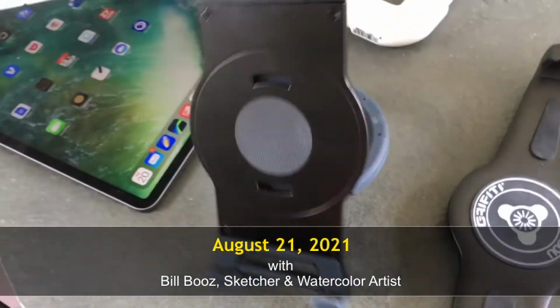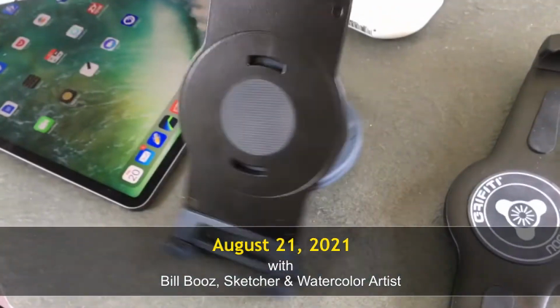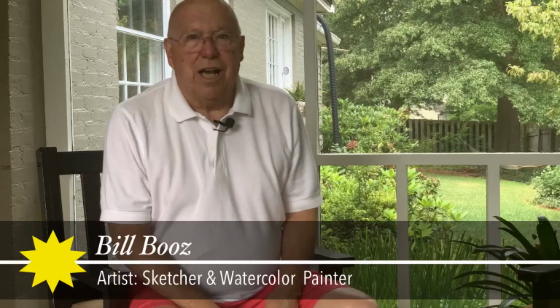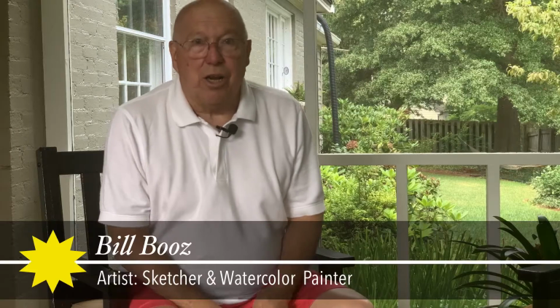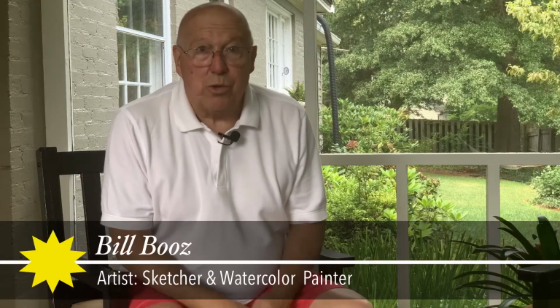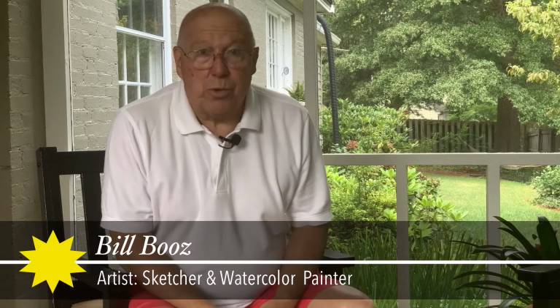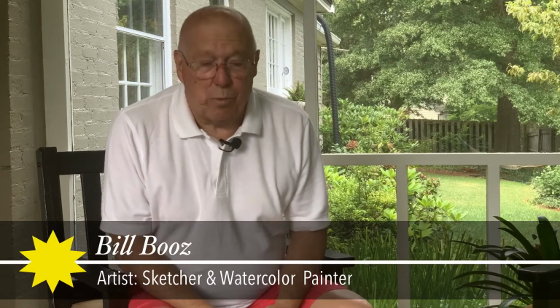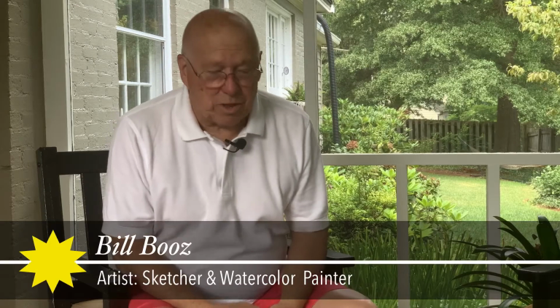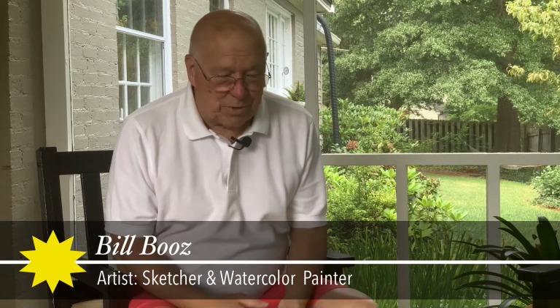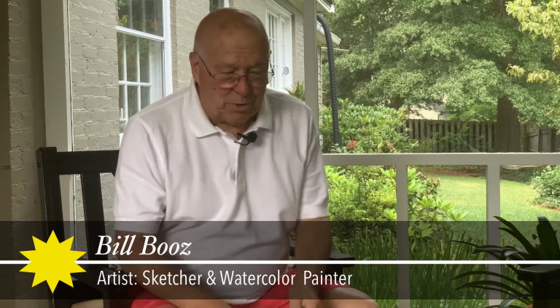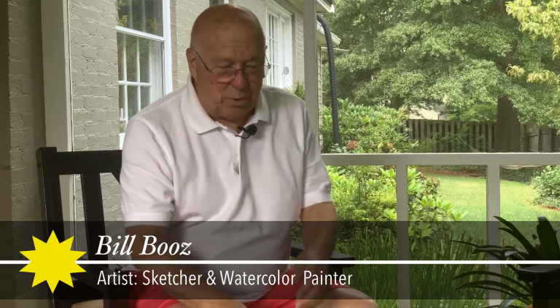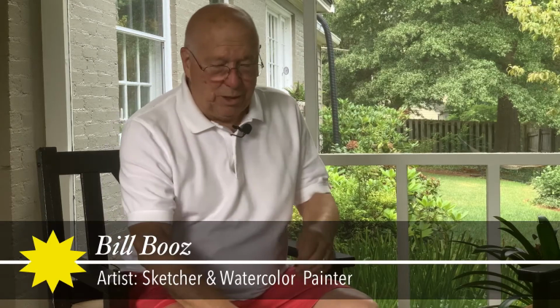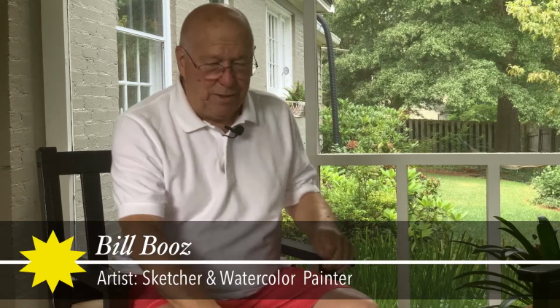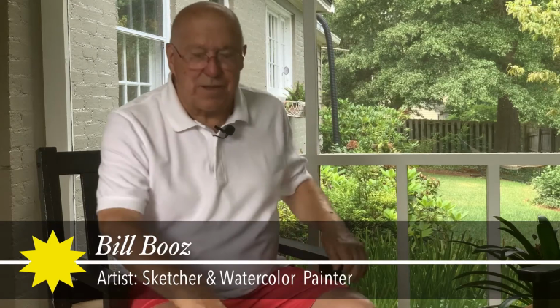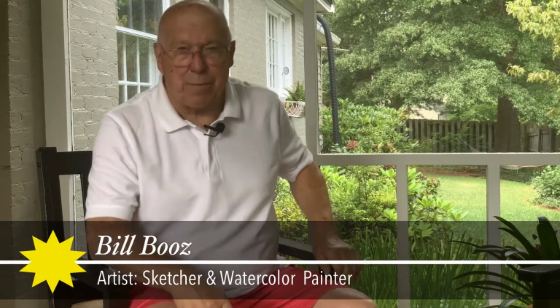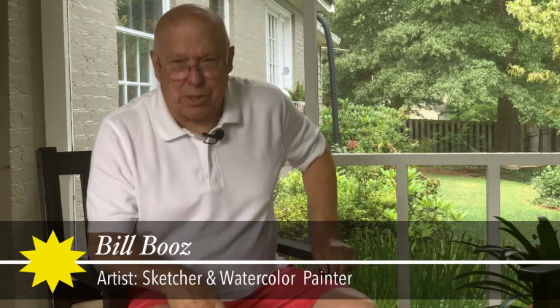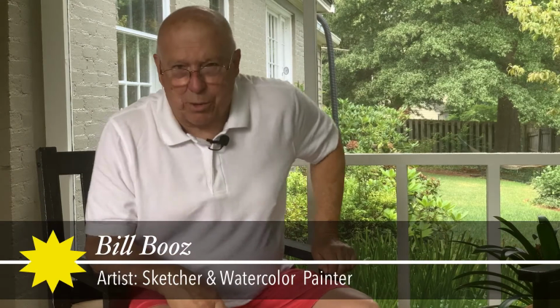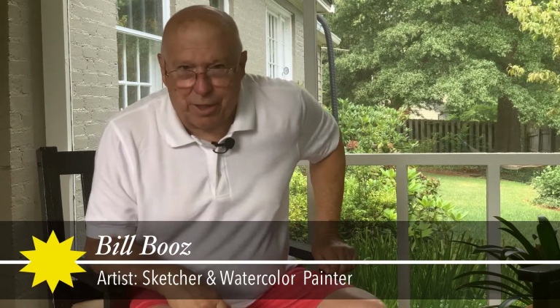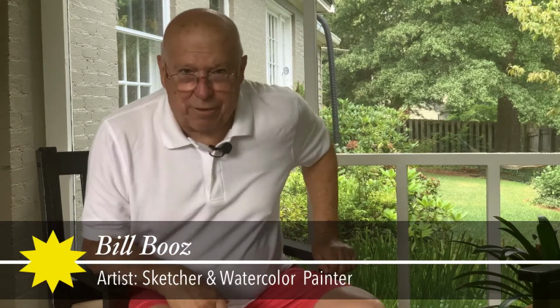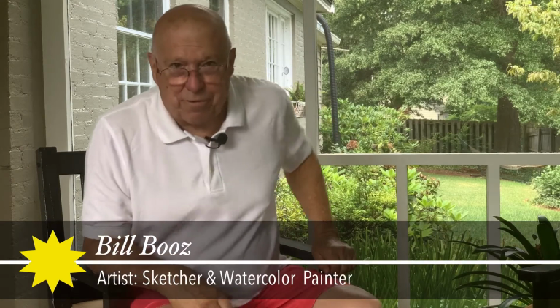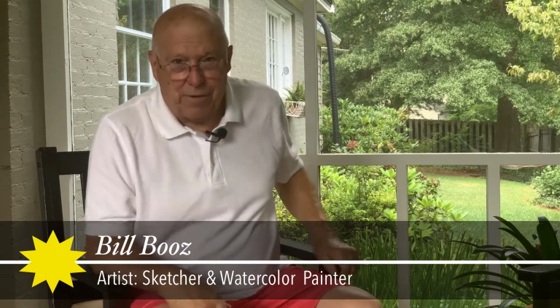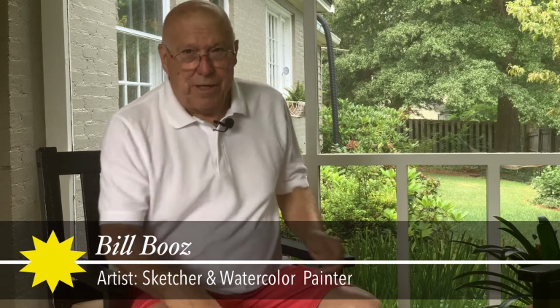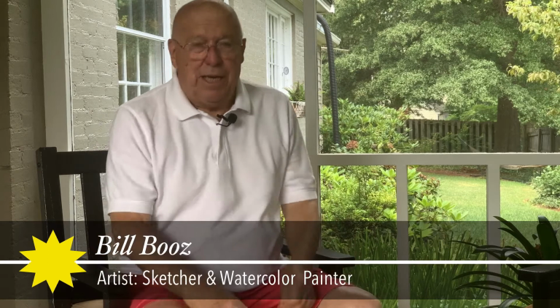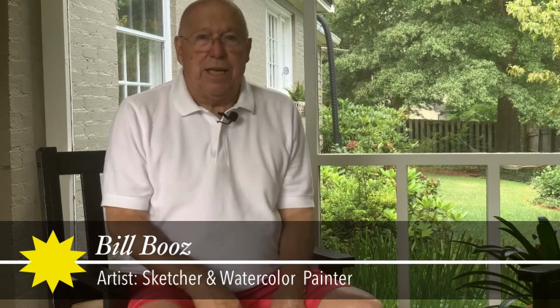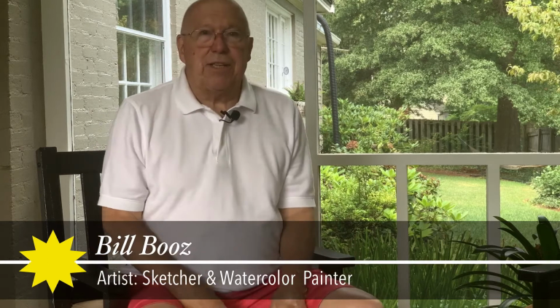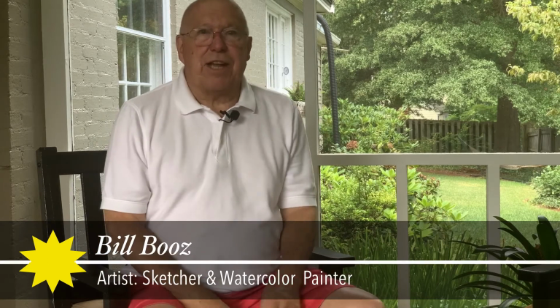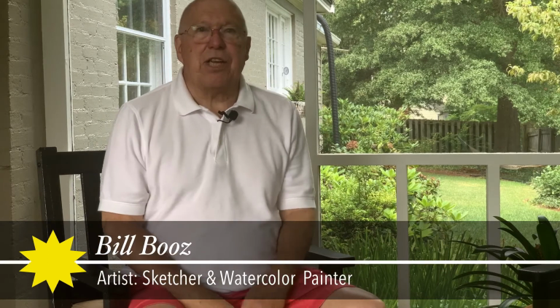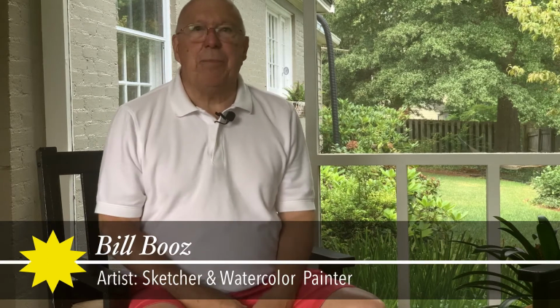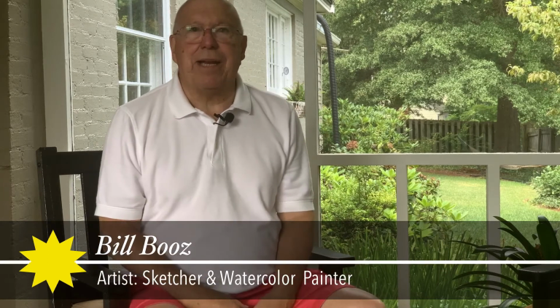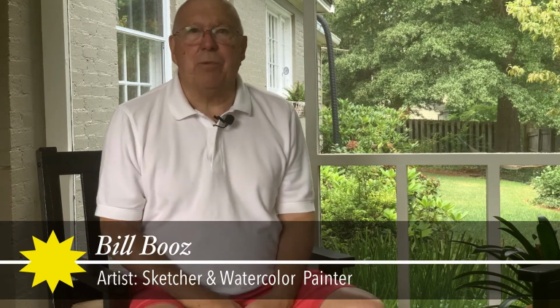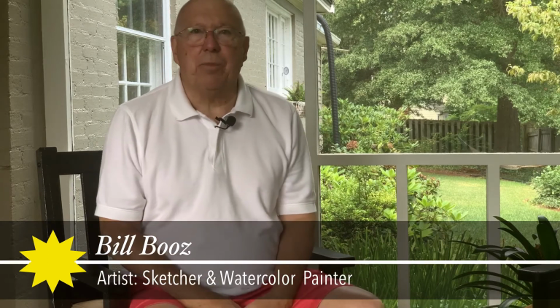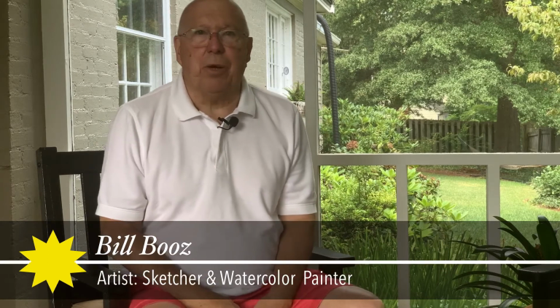Hello and welcome to this episode of Sketching and Painting with Bill.